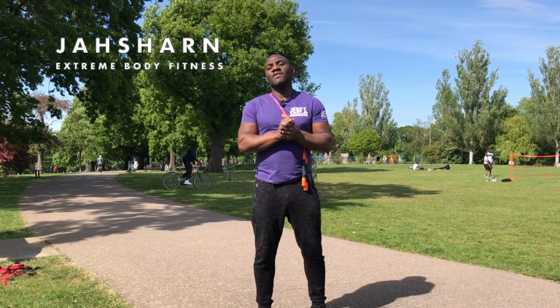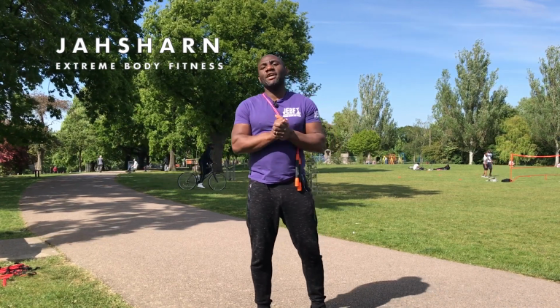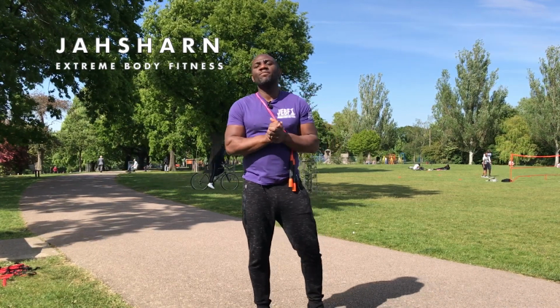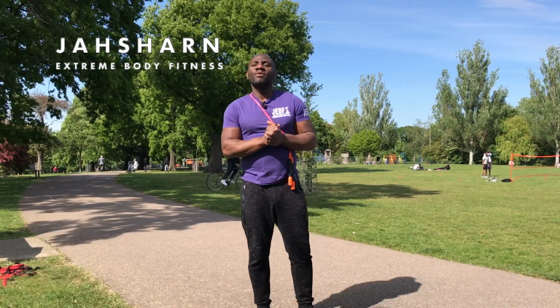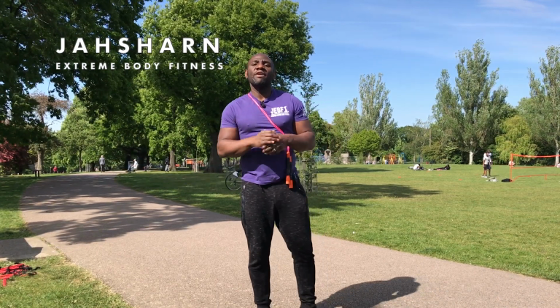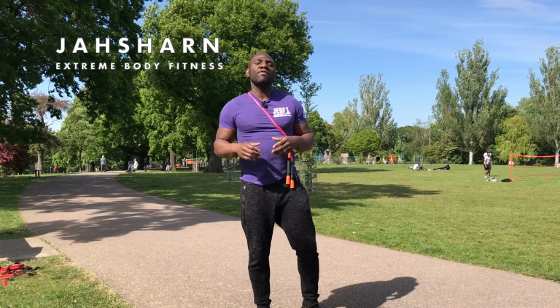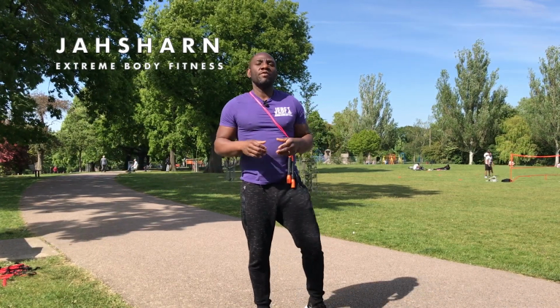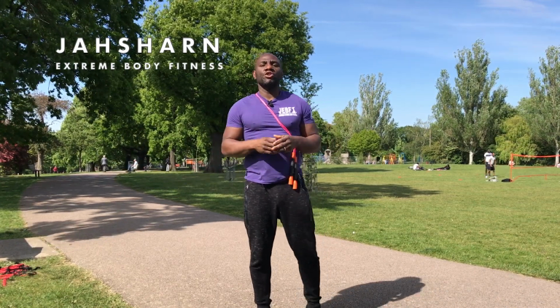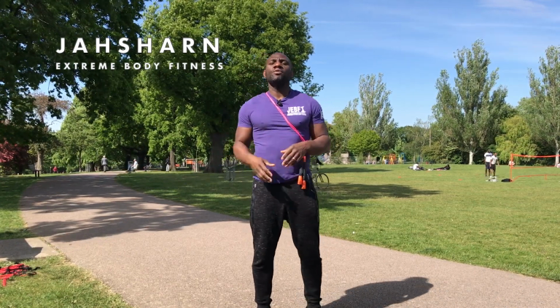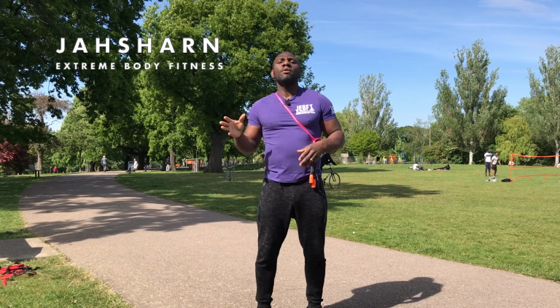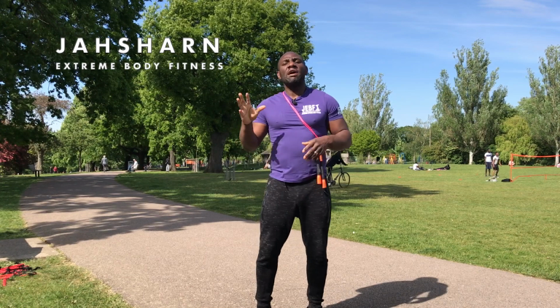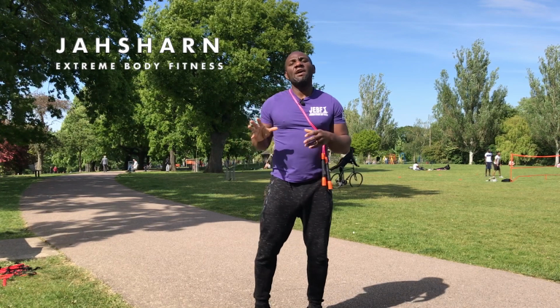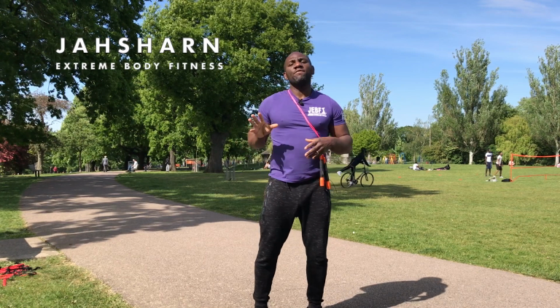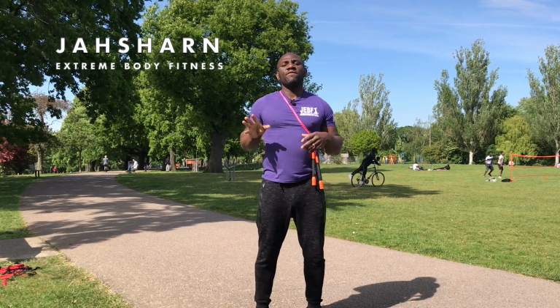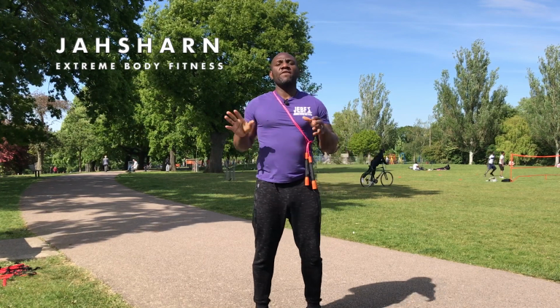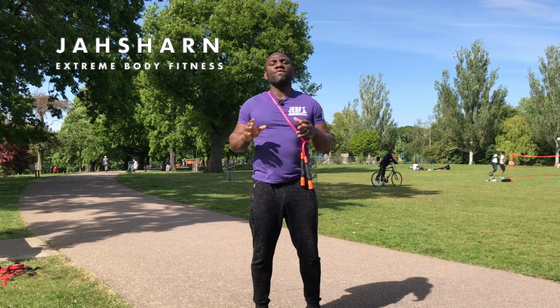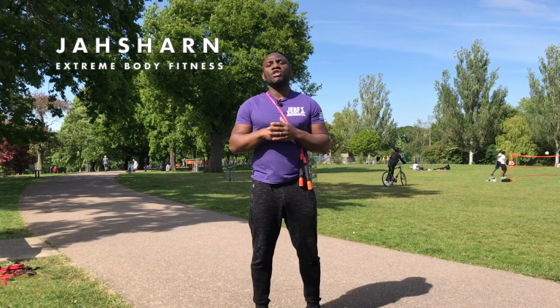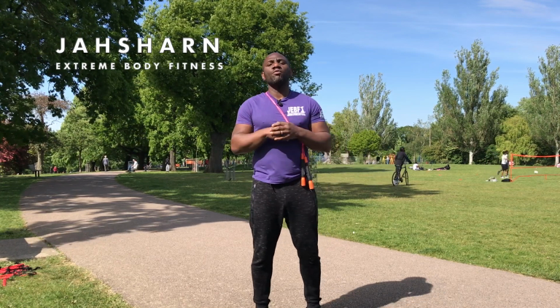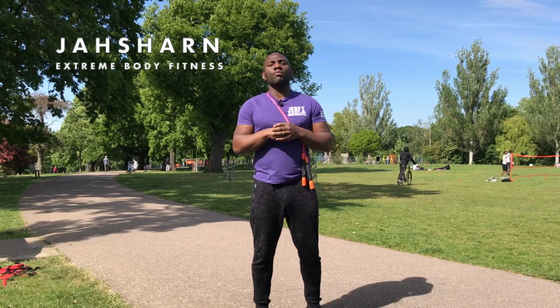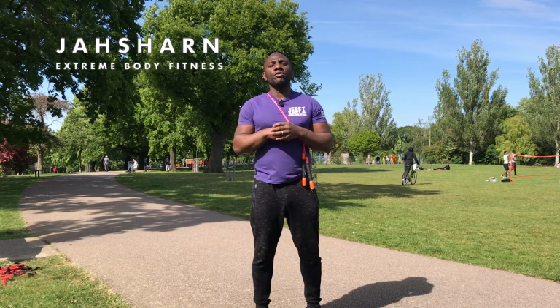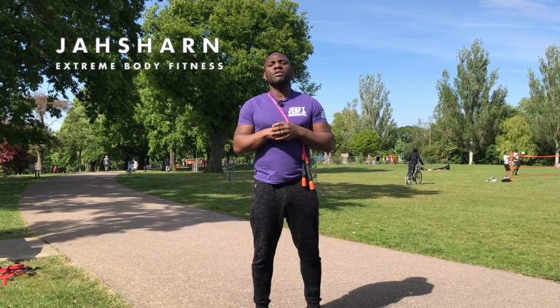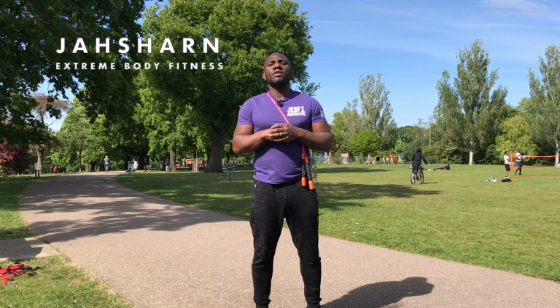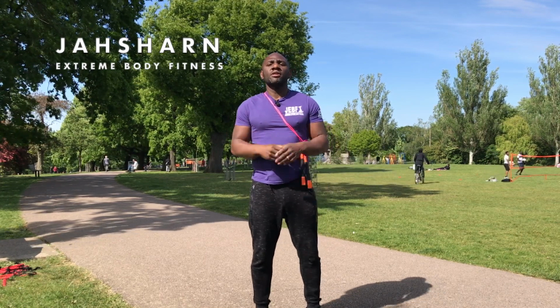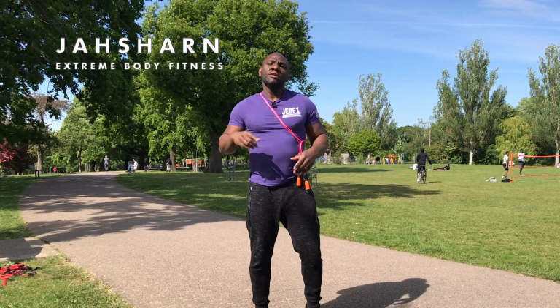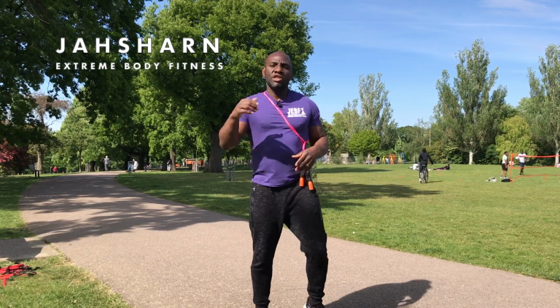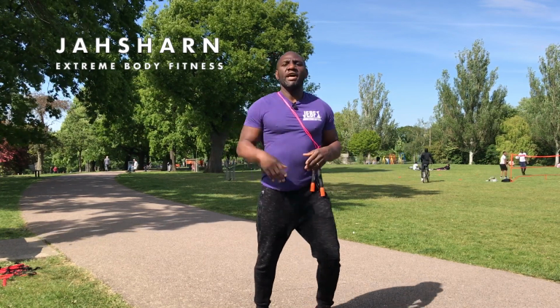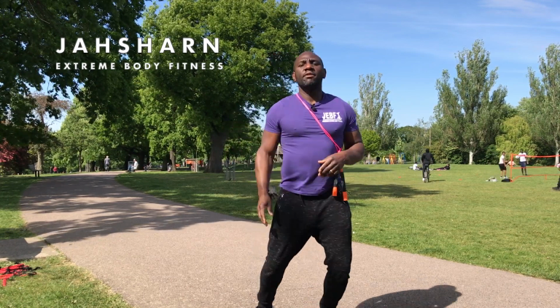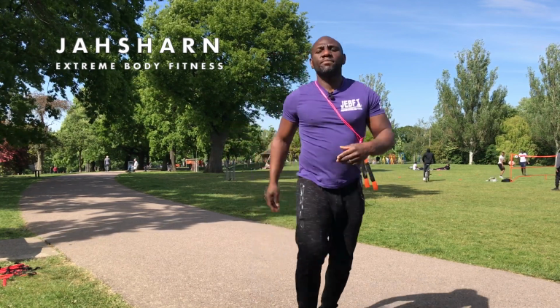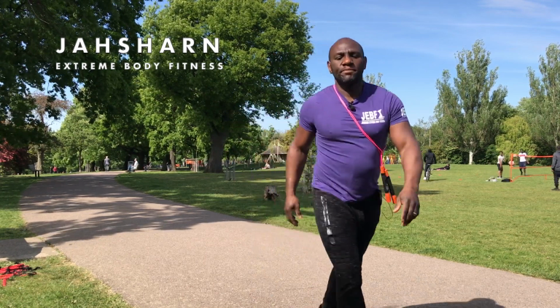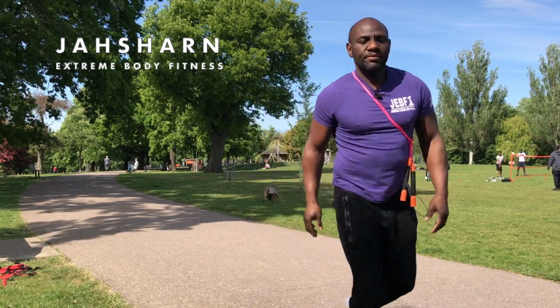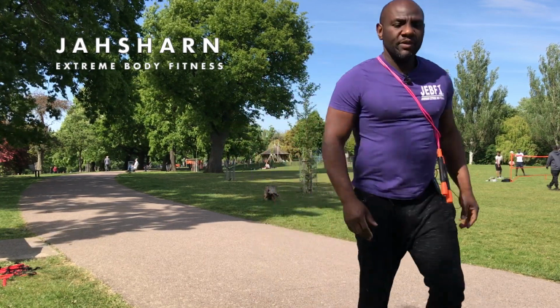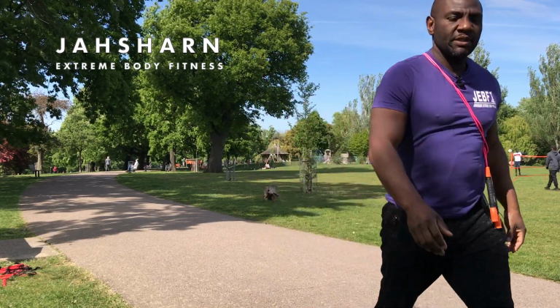So yeah, without further ado, my five favourite jump rope moves — check it out. Peace.